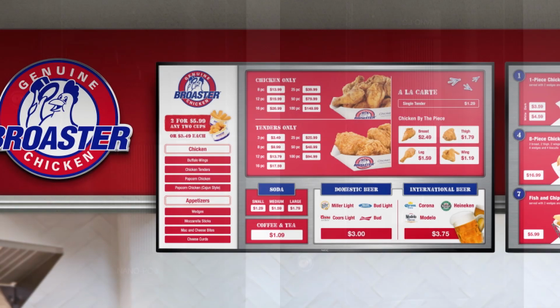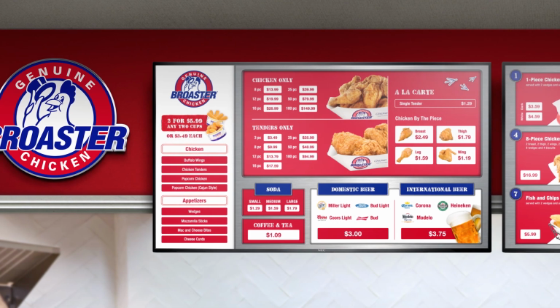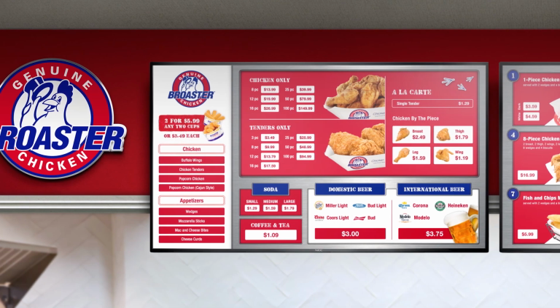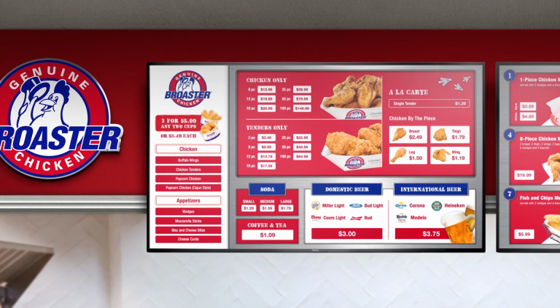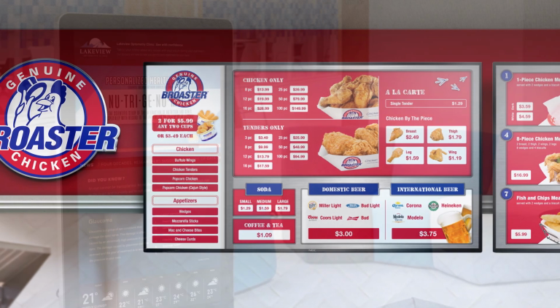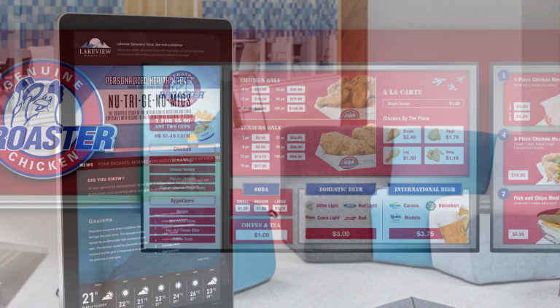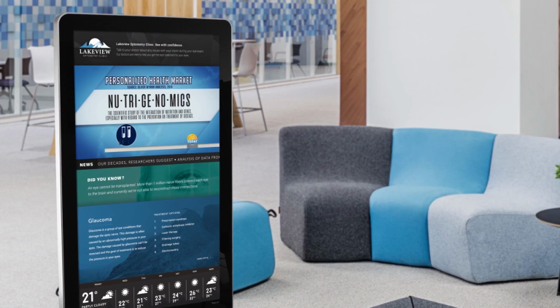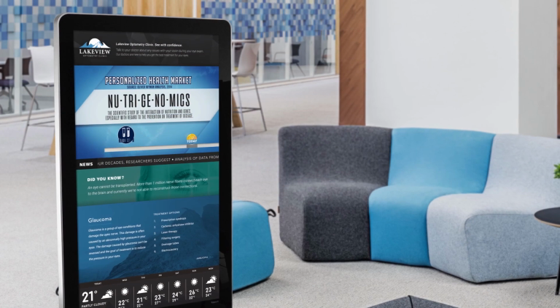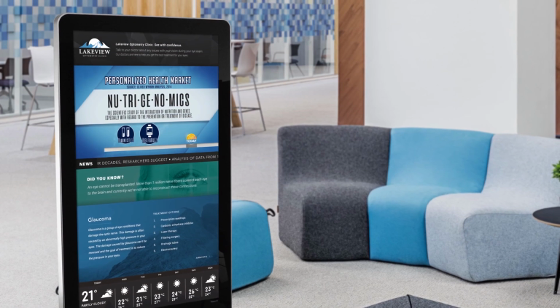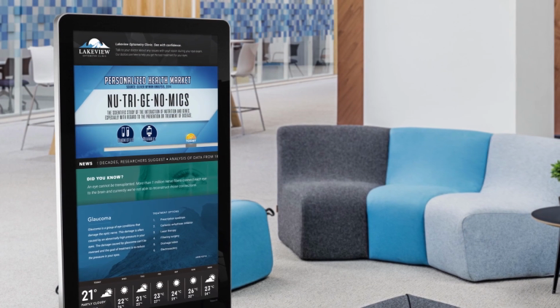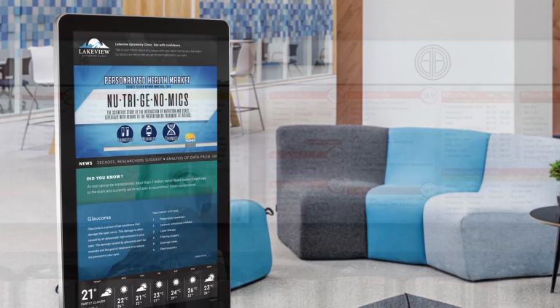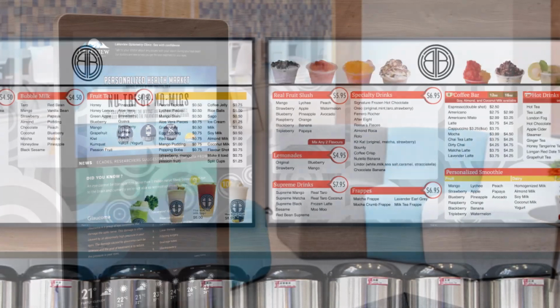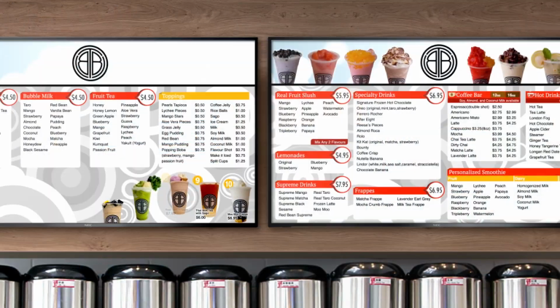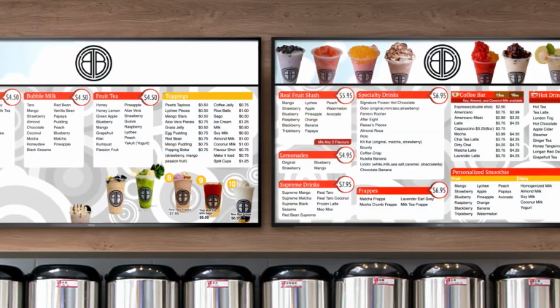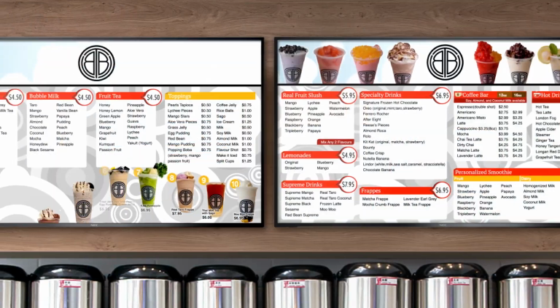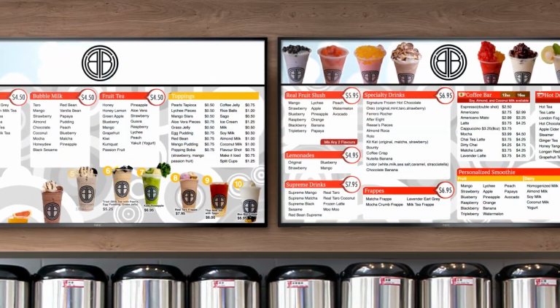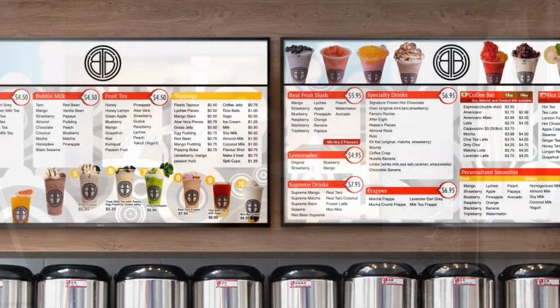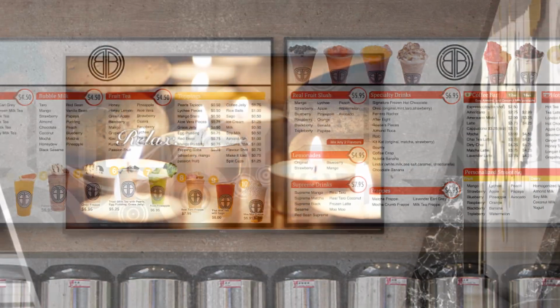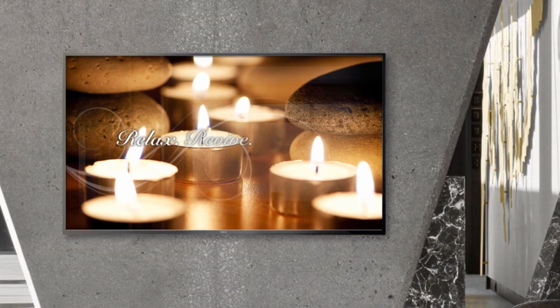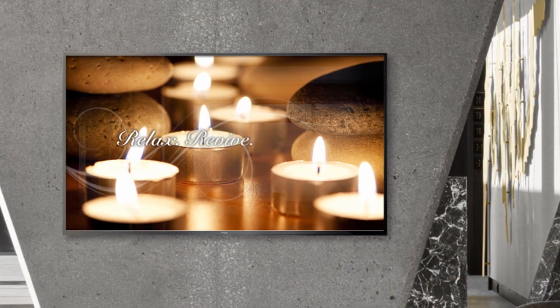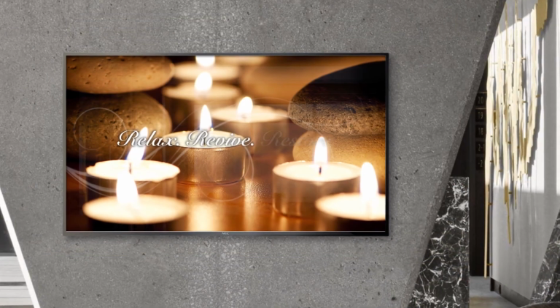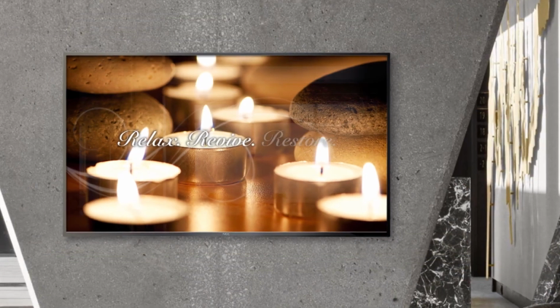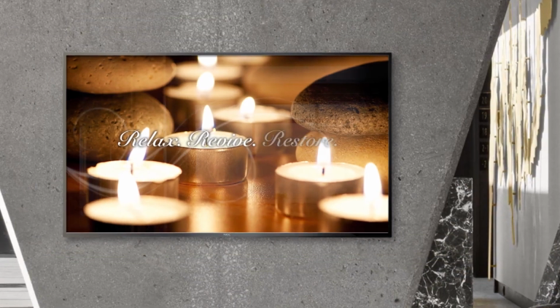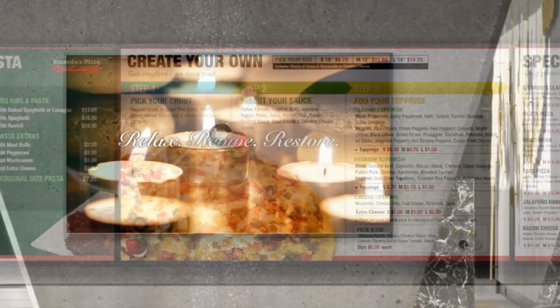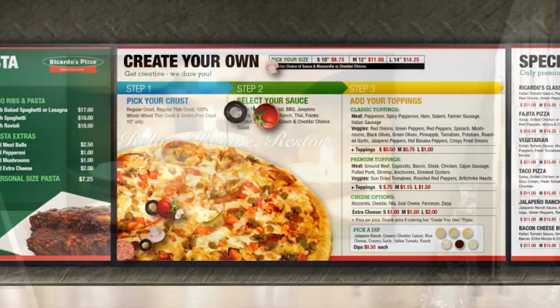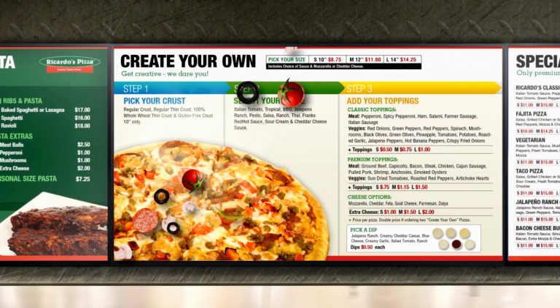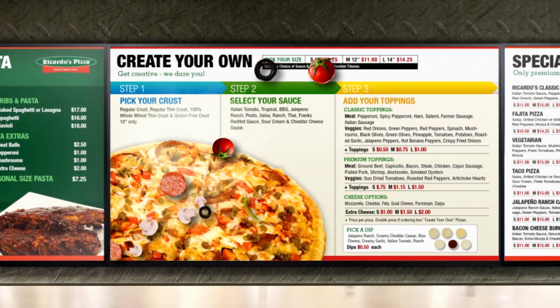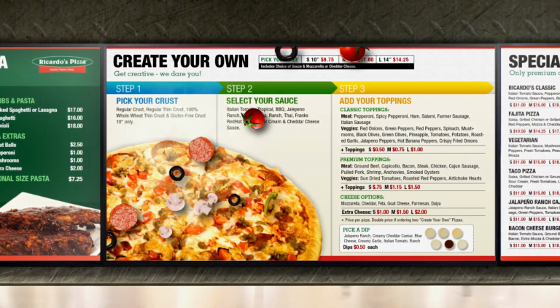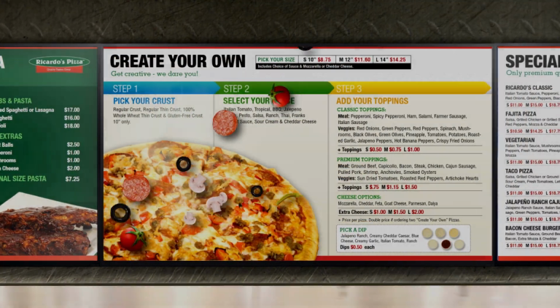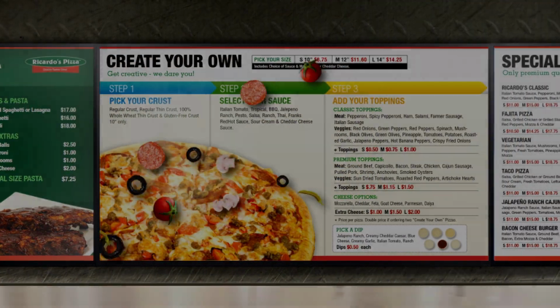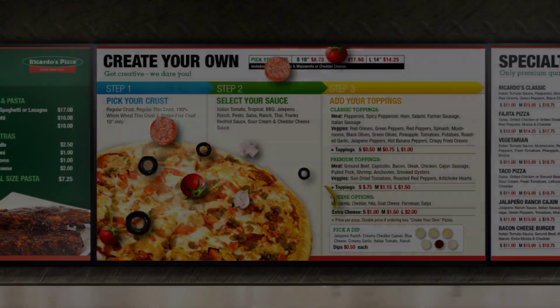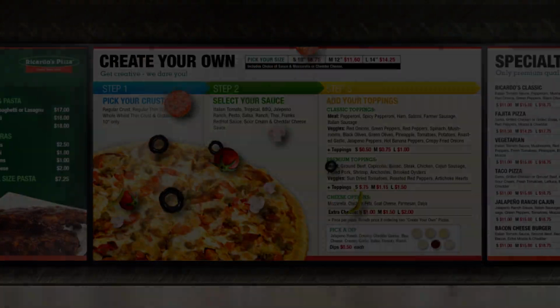Now all you have to do is turn on your TV and you're ready to enjoy your digital signage.